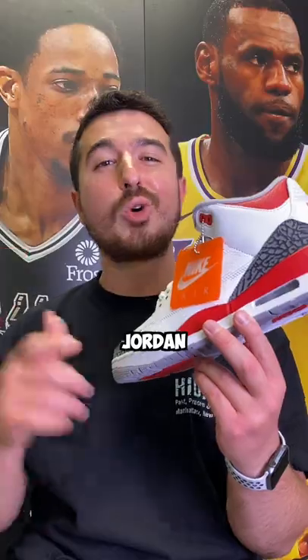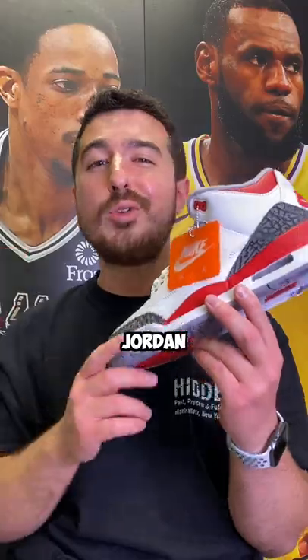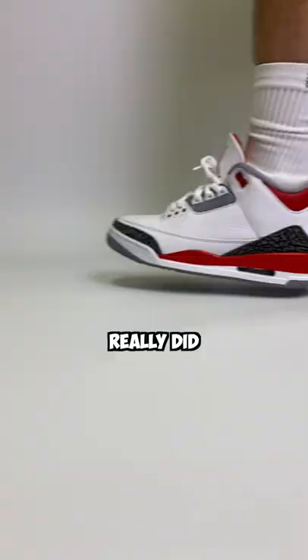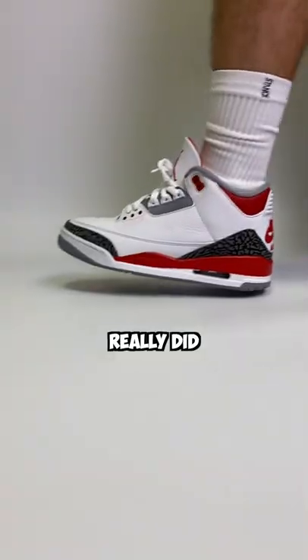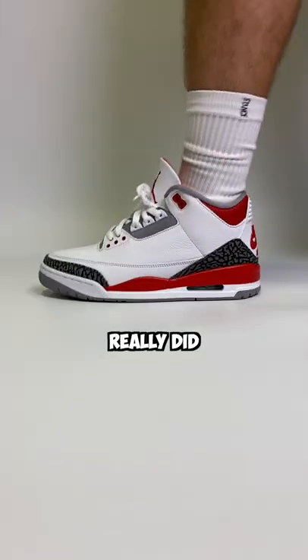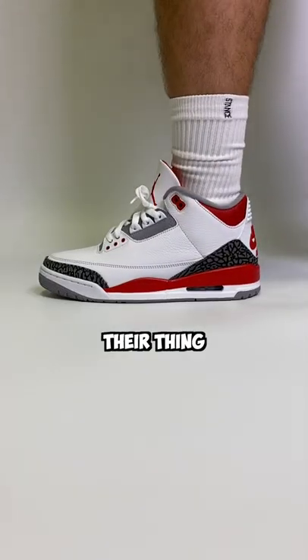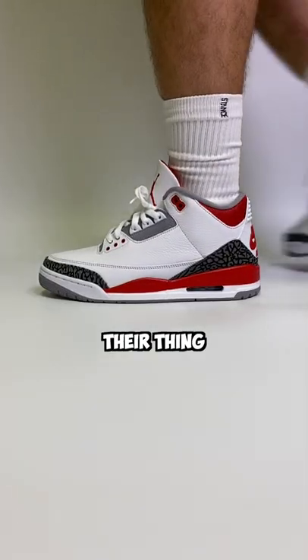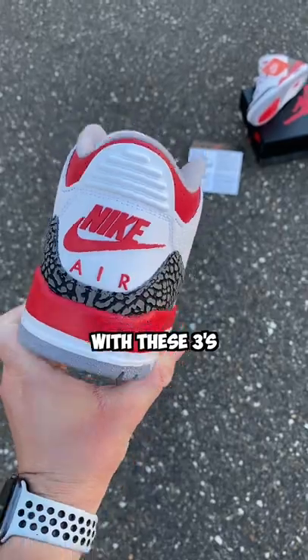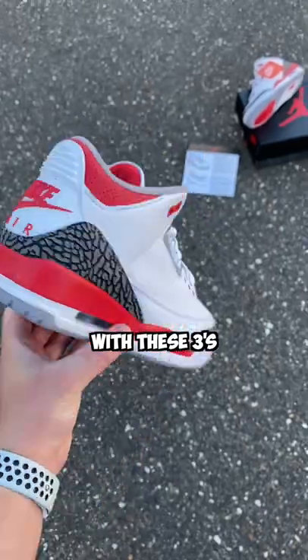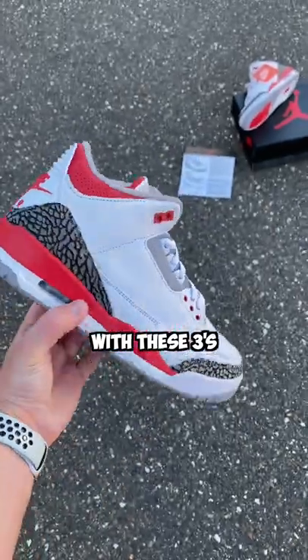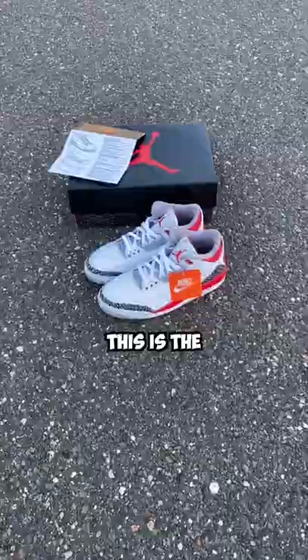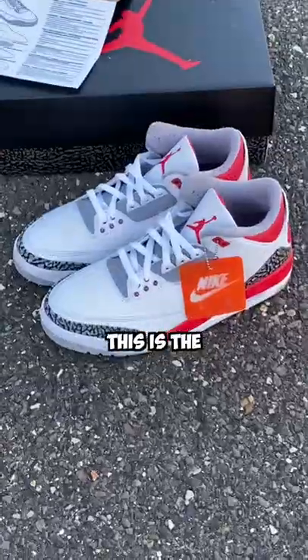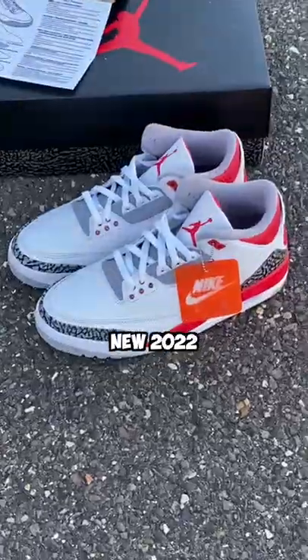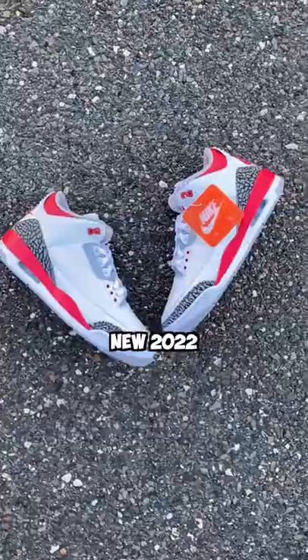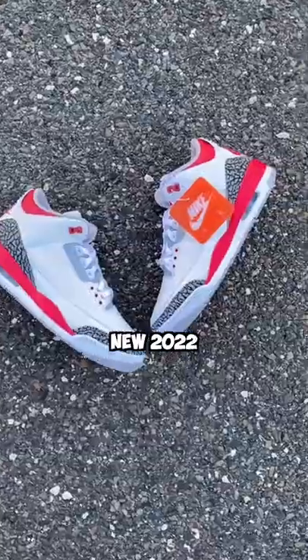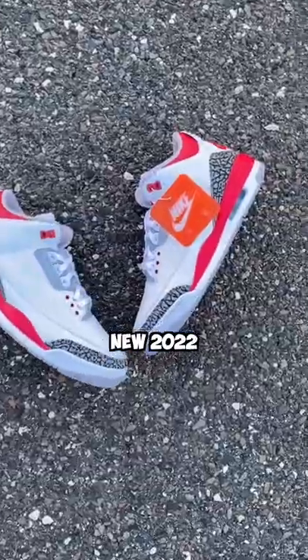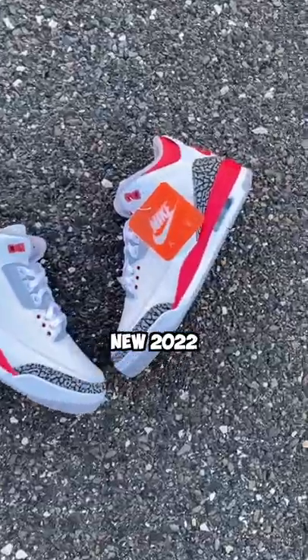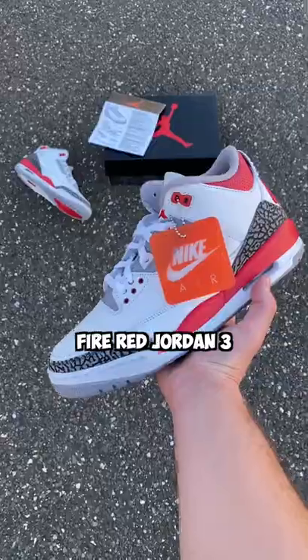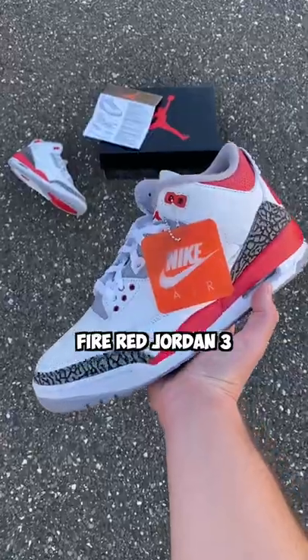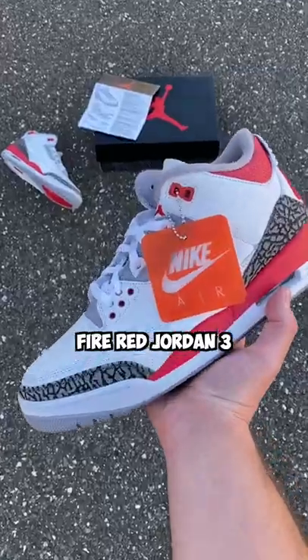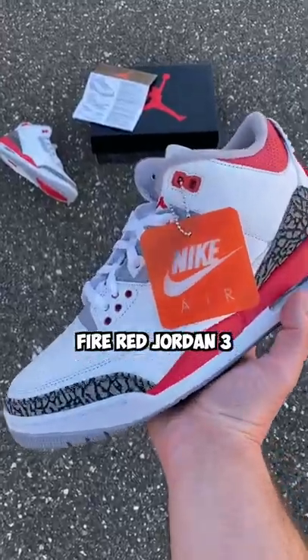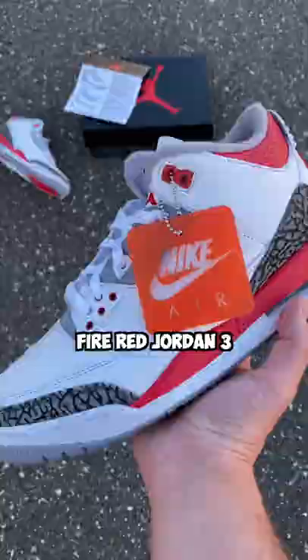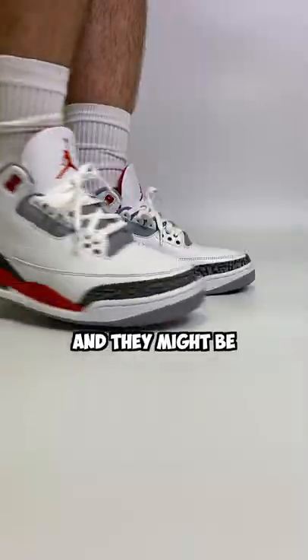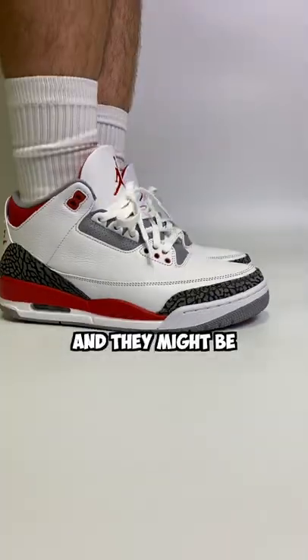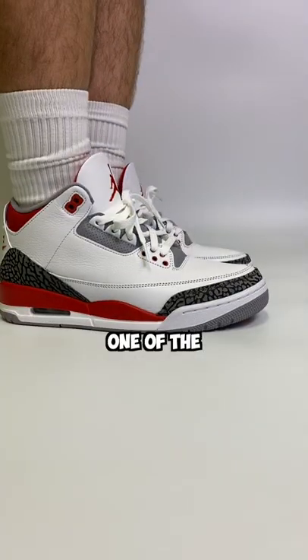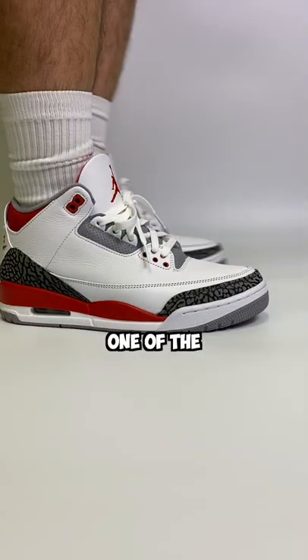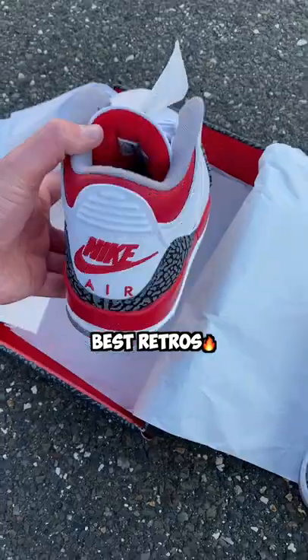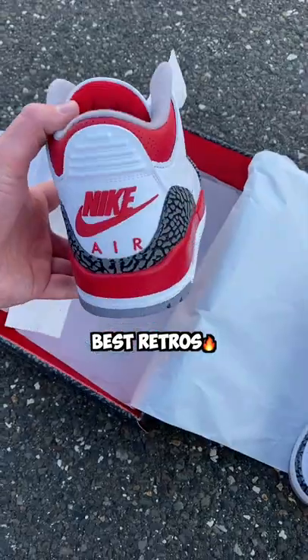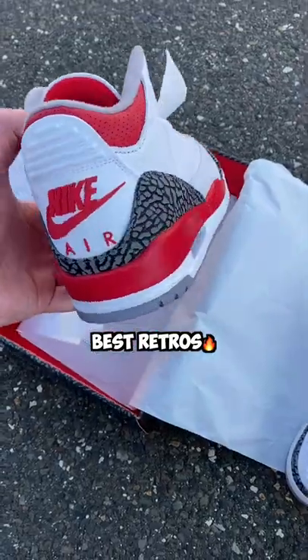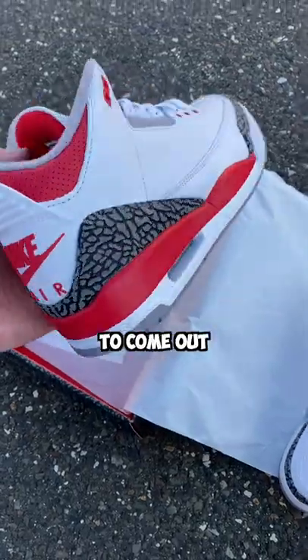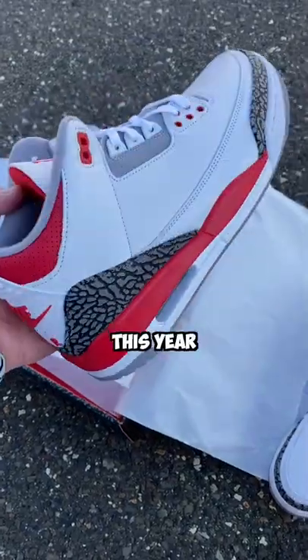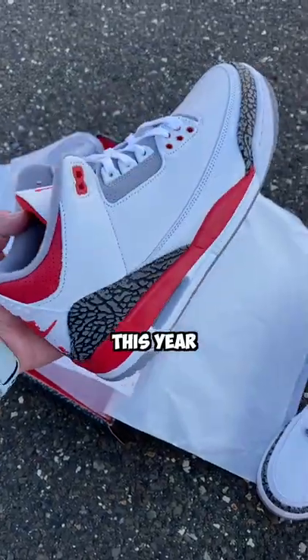Jordan really did their thing with these threes. This is the new 2022 FireRed Jordan 3 and they might be one of the best retros to come out this year.